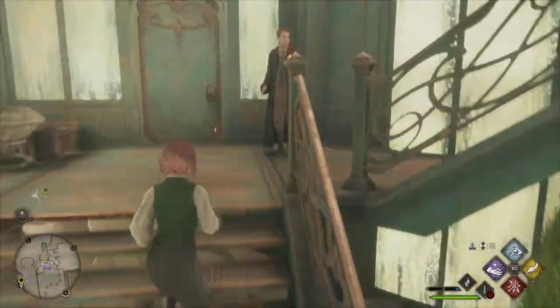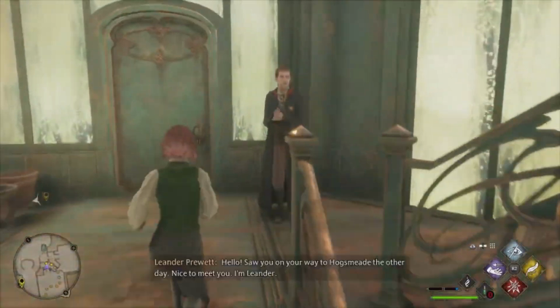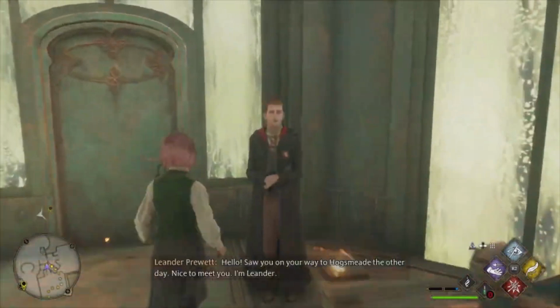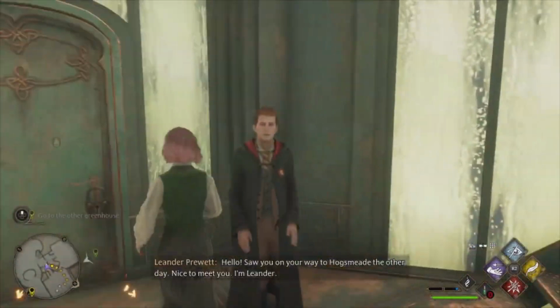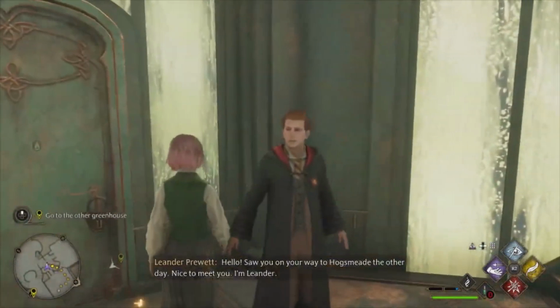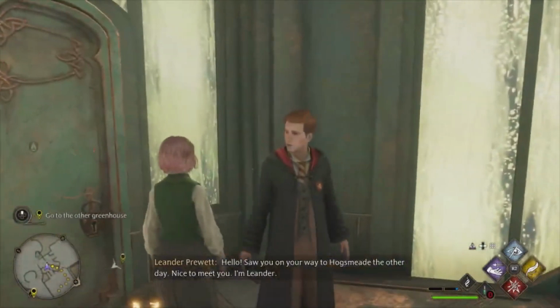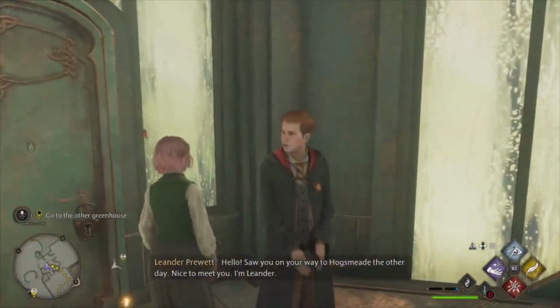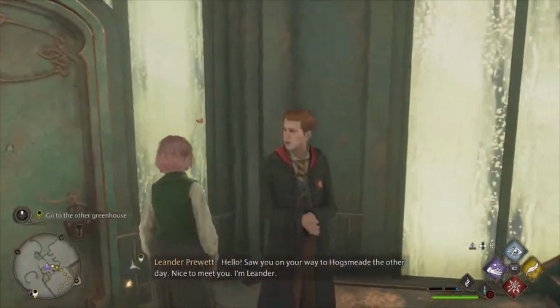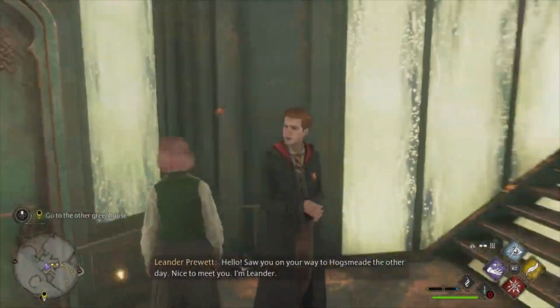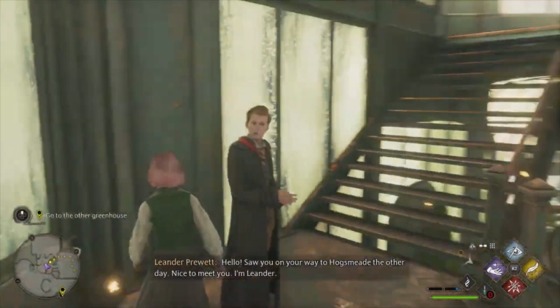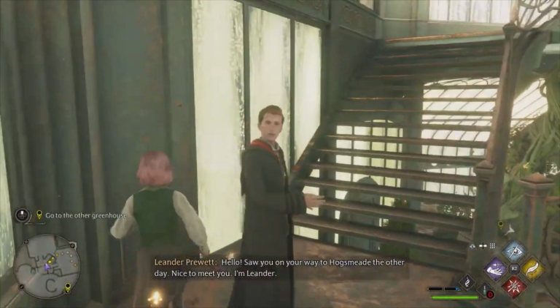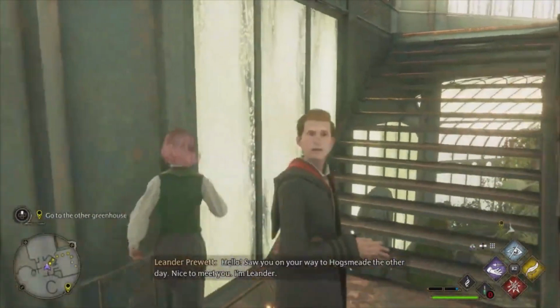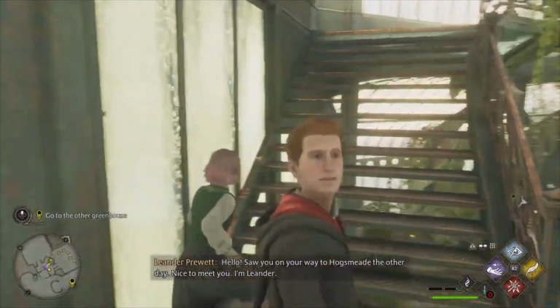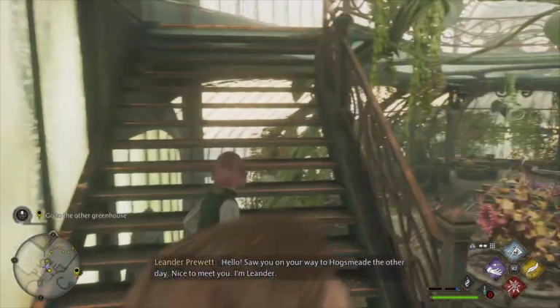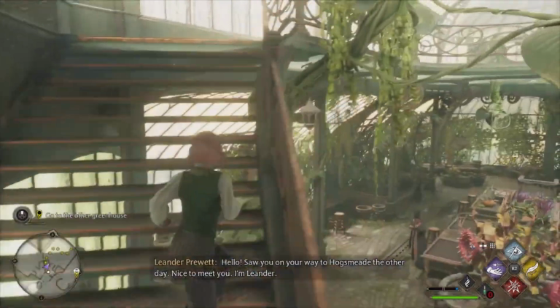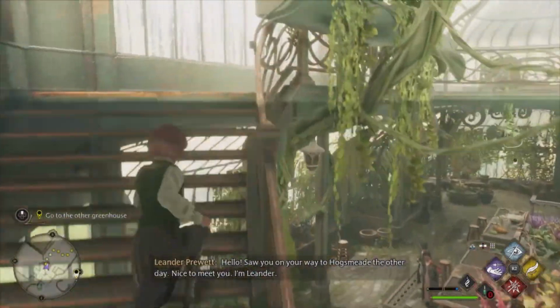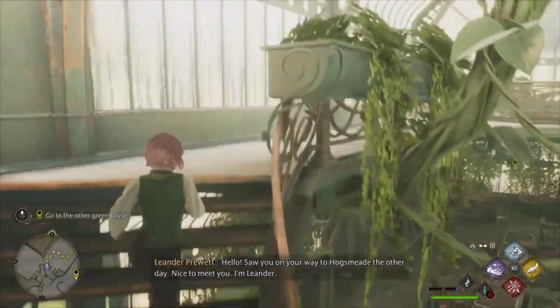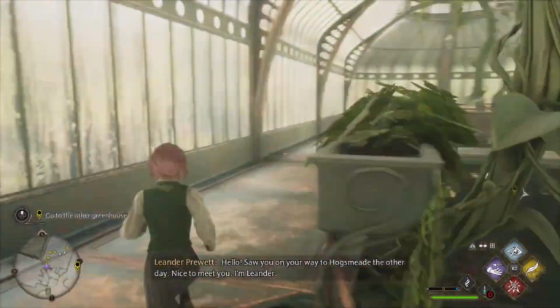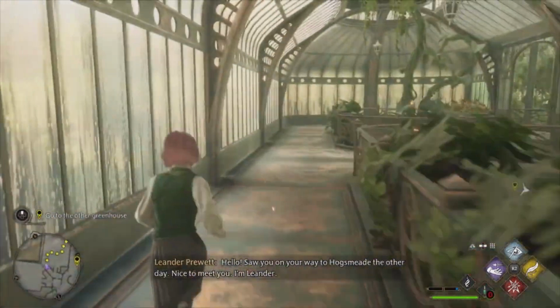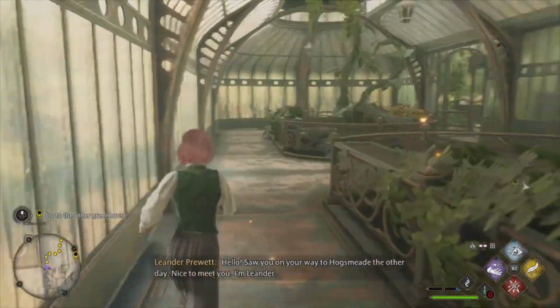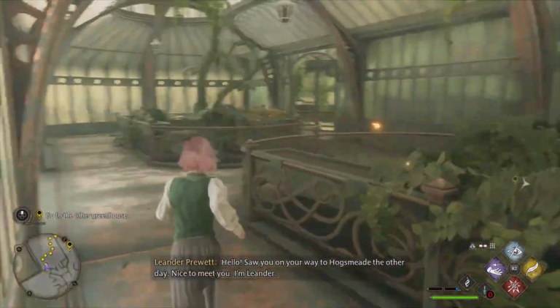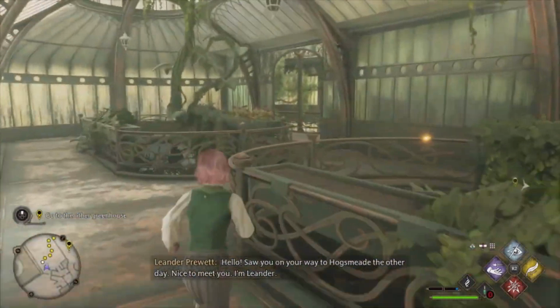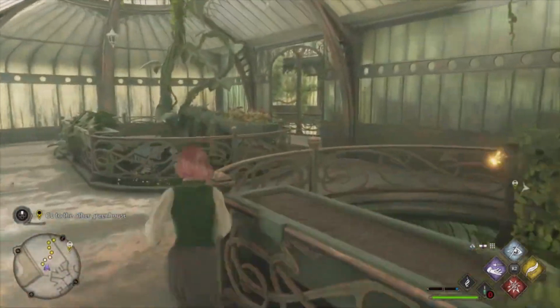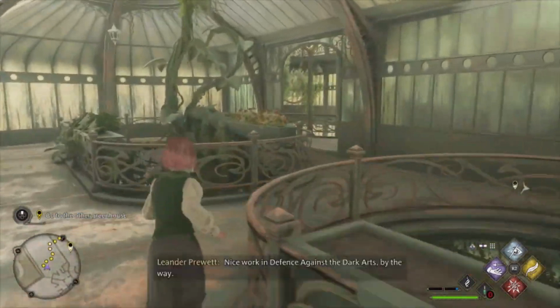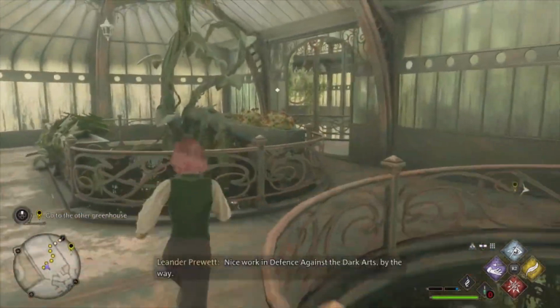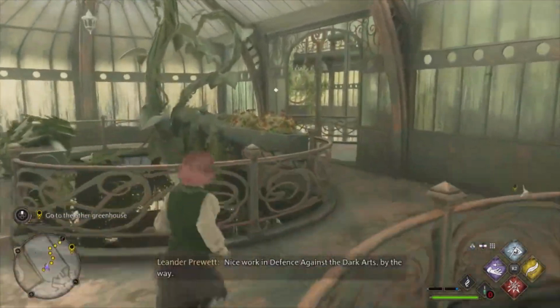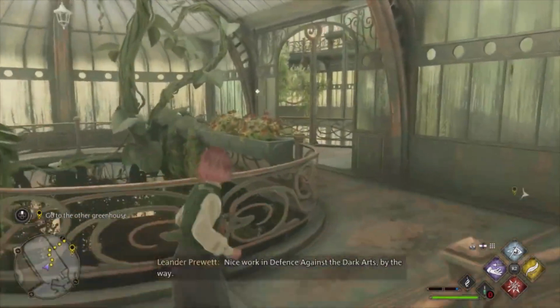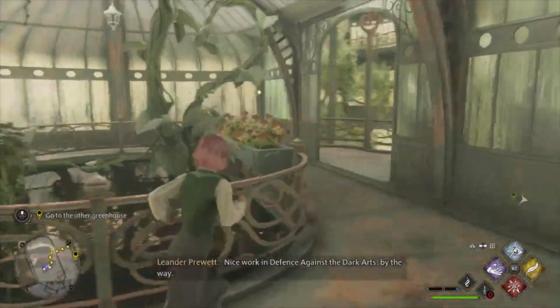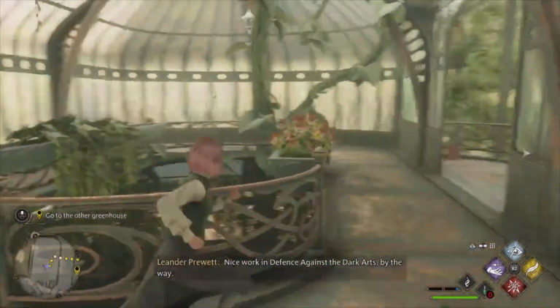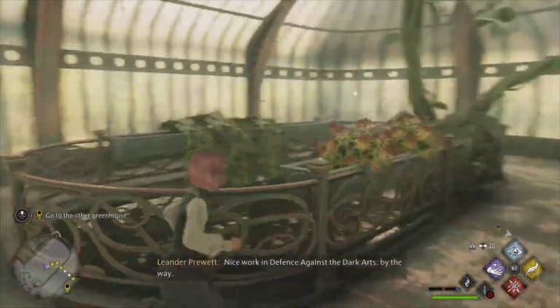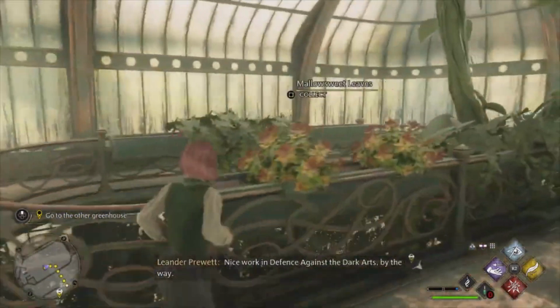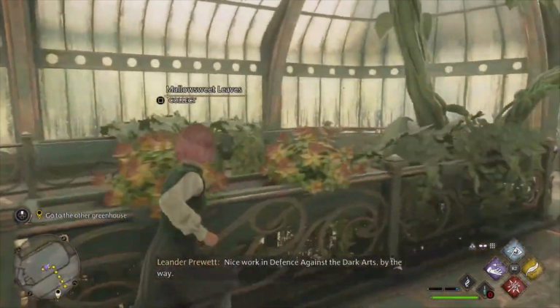Hello. Saw you on your way to Hogsmeade the other day. Nice to meet you. I'm Leander. Nice work in Defence Against the Dark Arts, by the way.